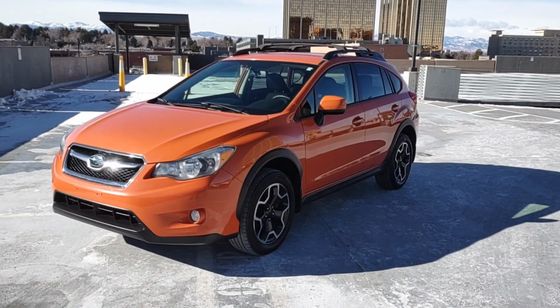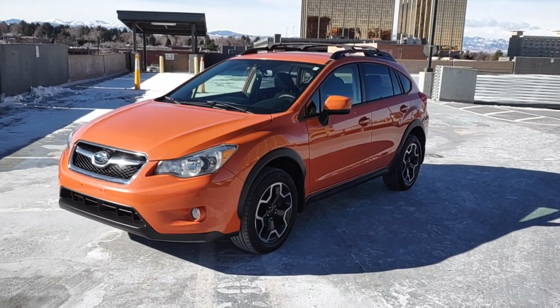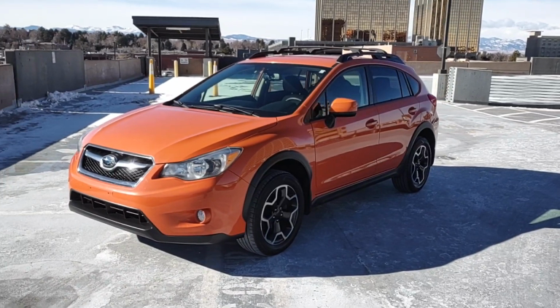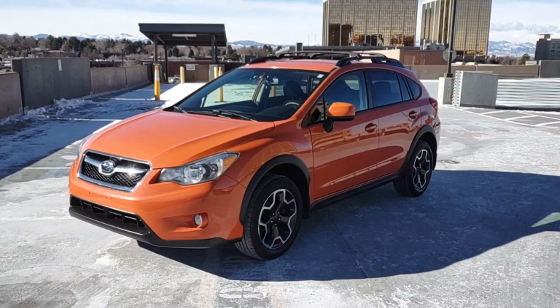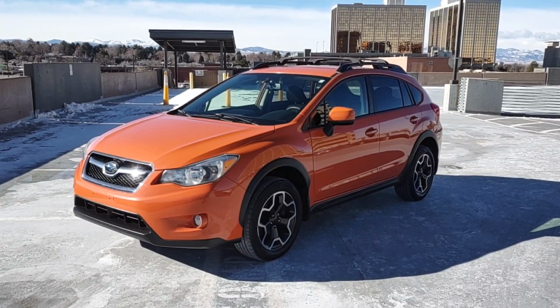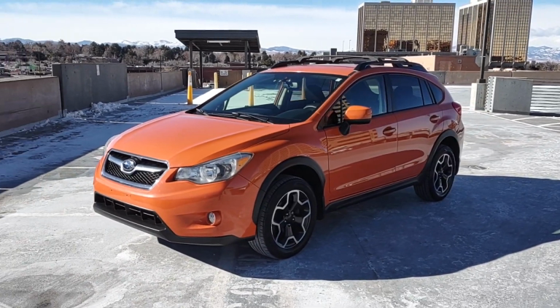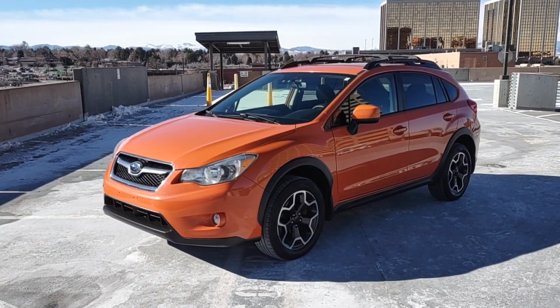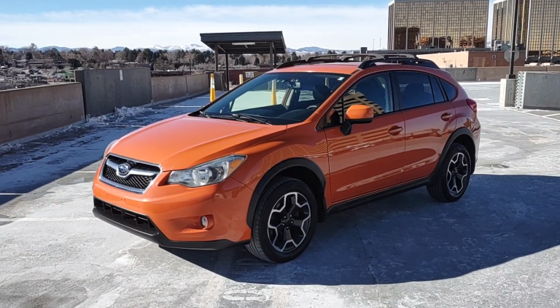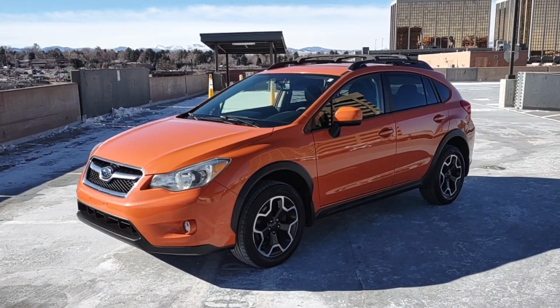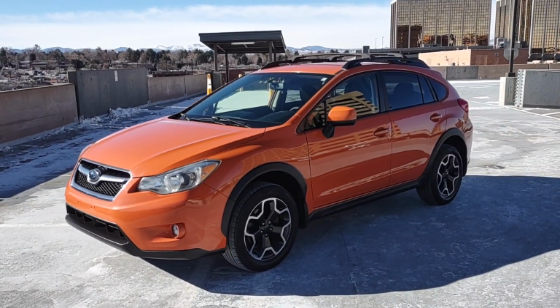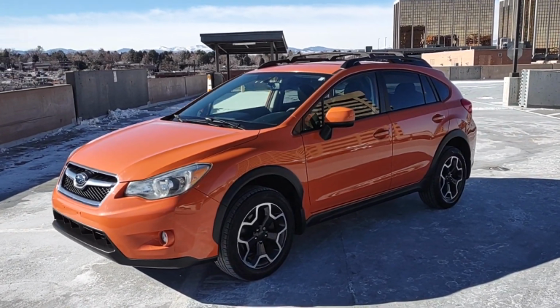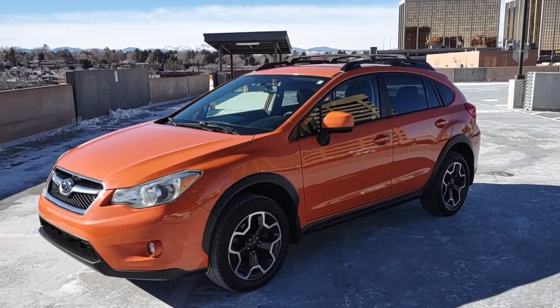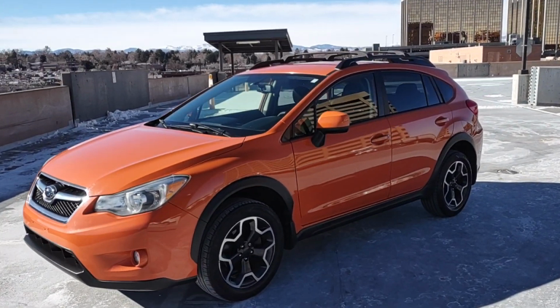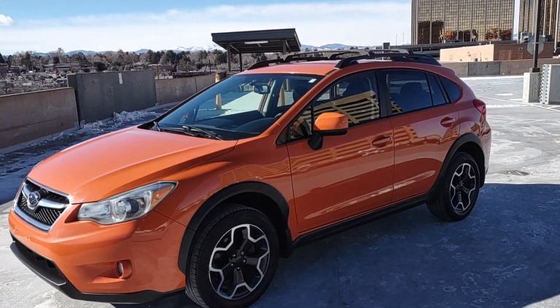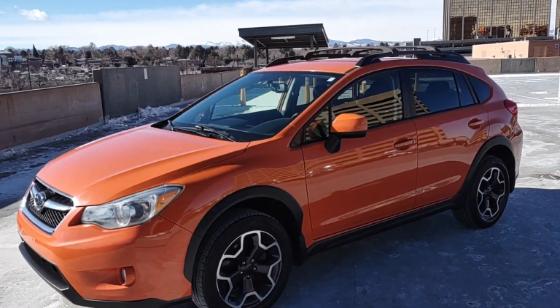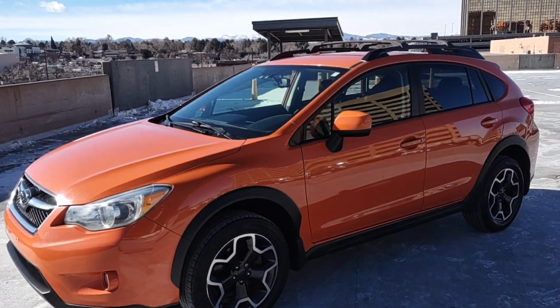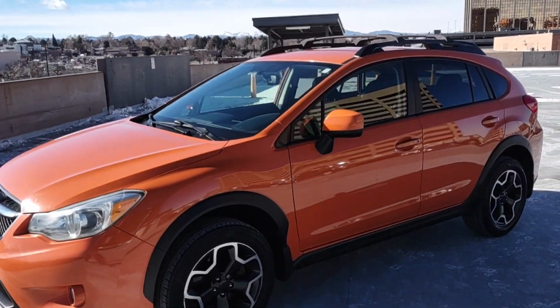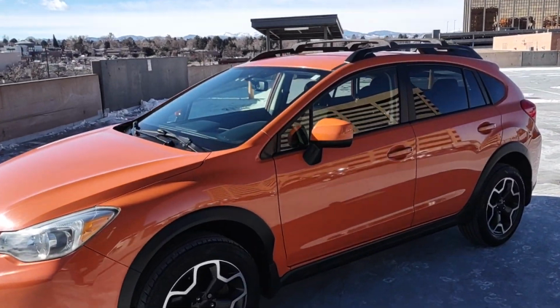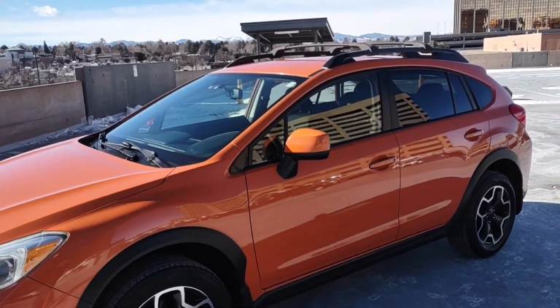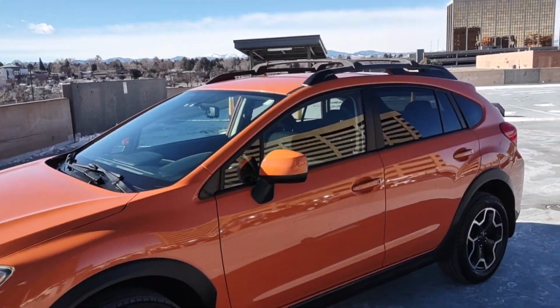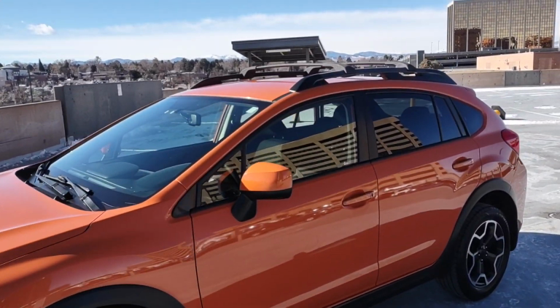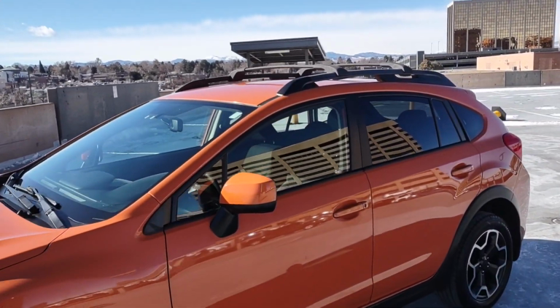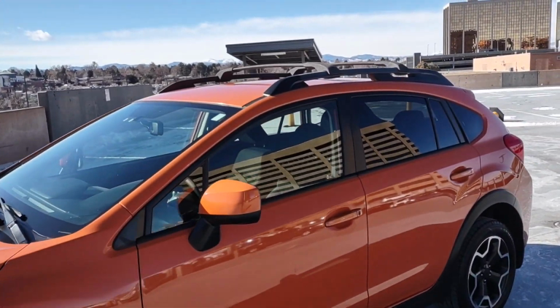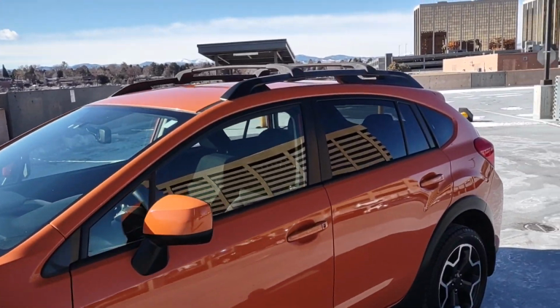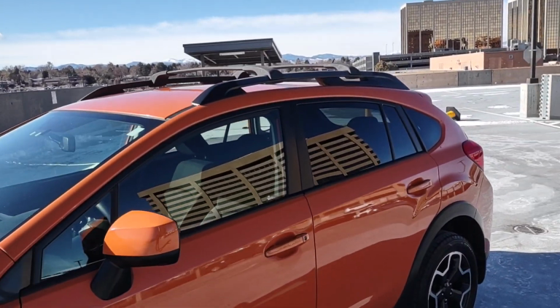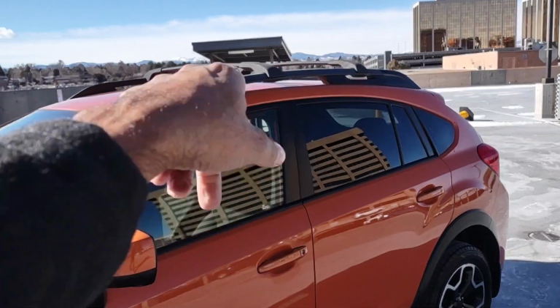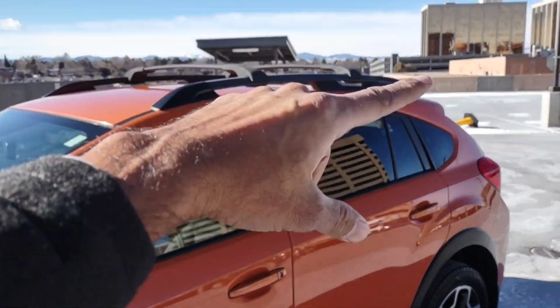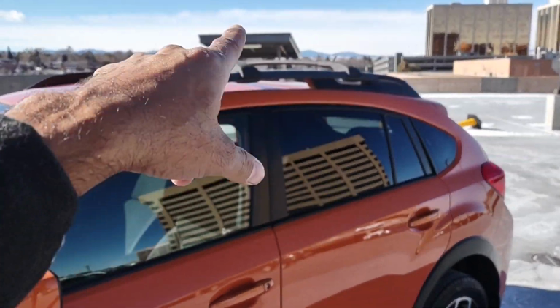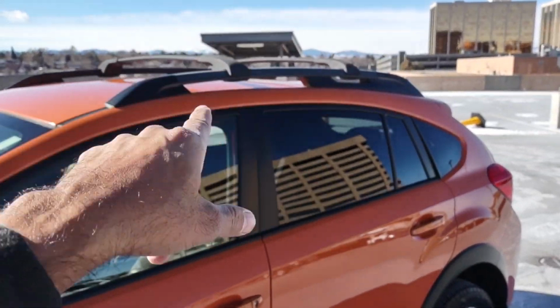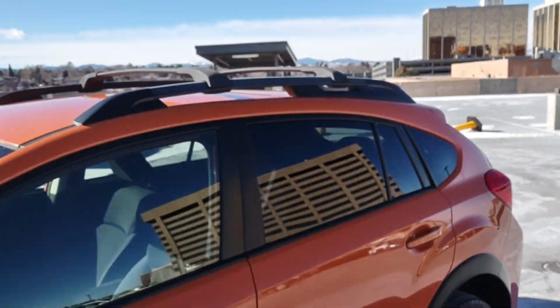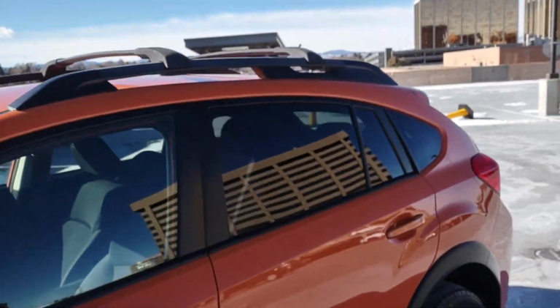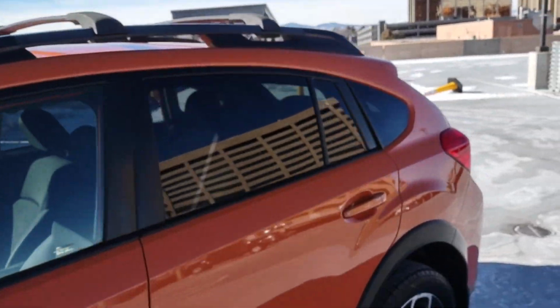It's got an orange exterior, black wheels — makes it look really cool. Tinted windows and it's got the roof racks also, with the bars across.